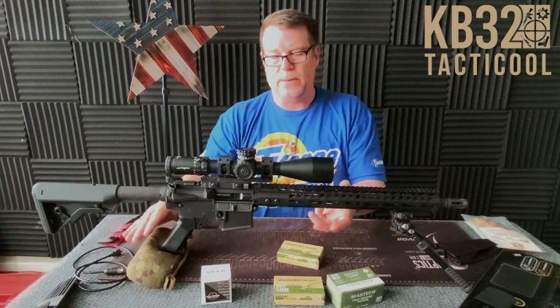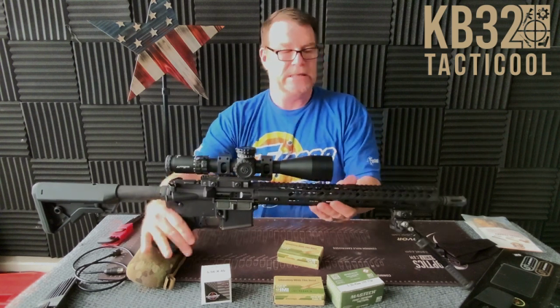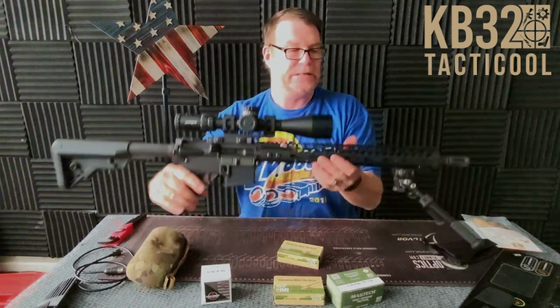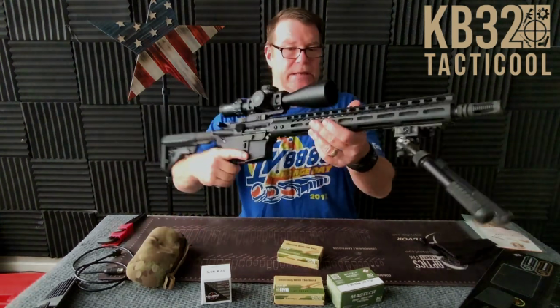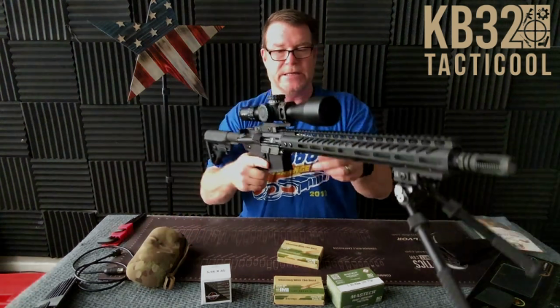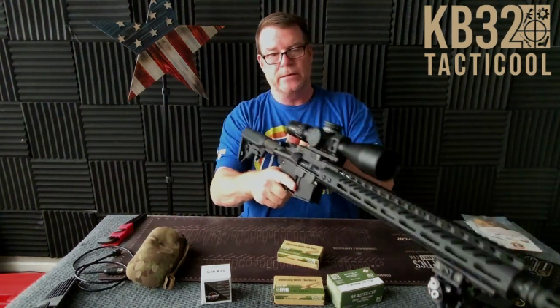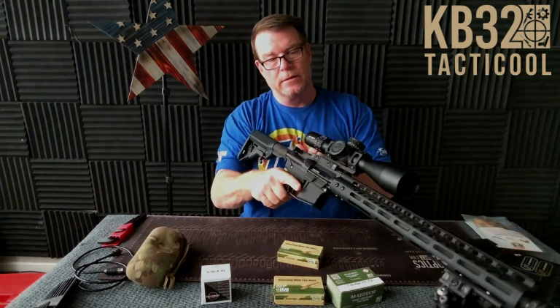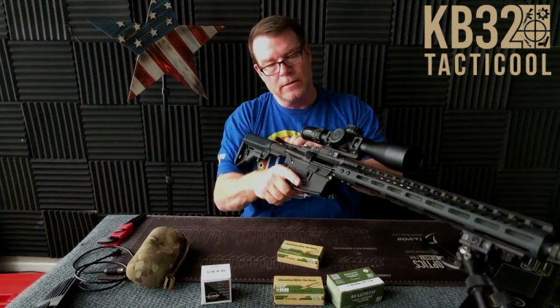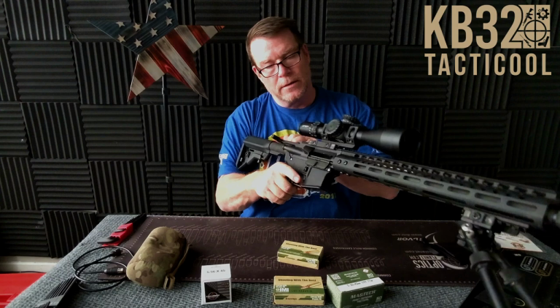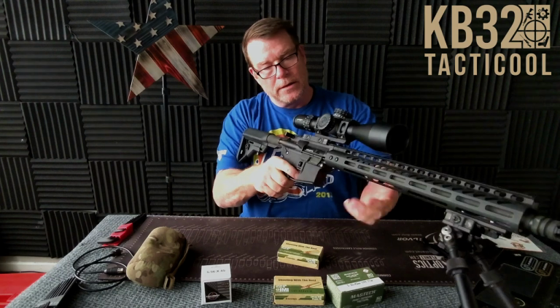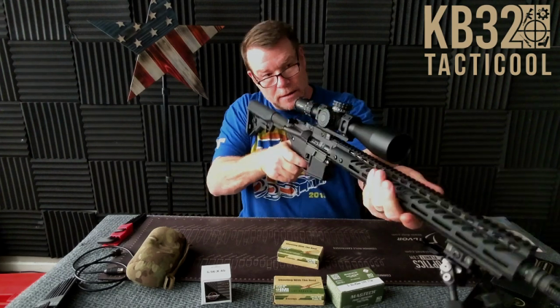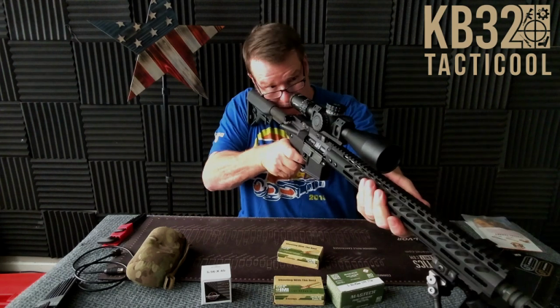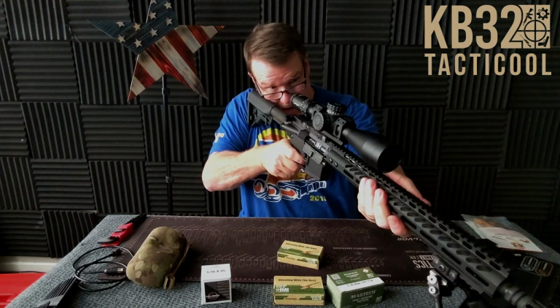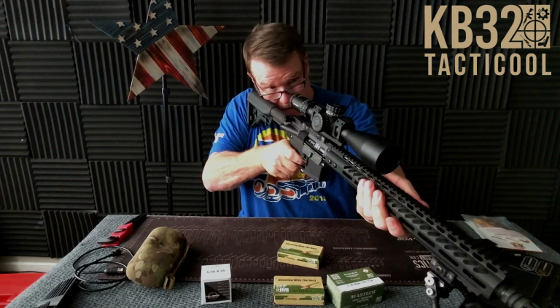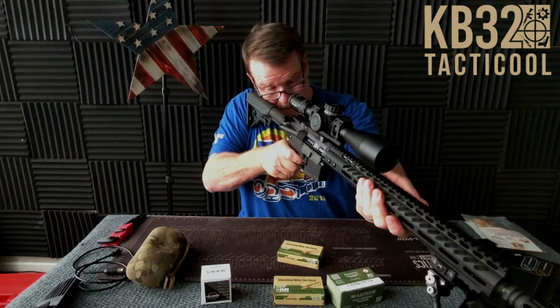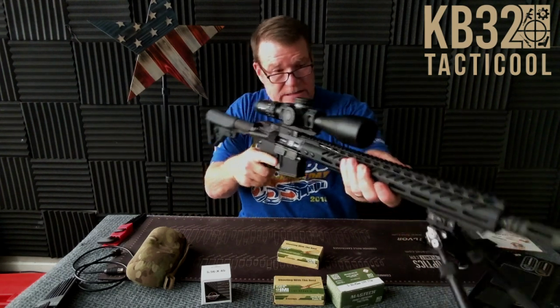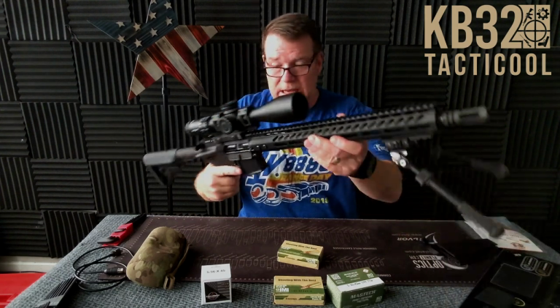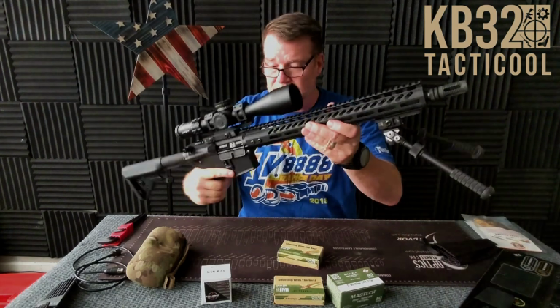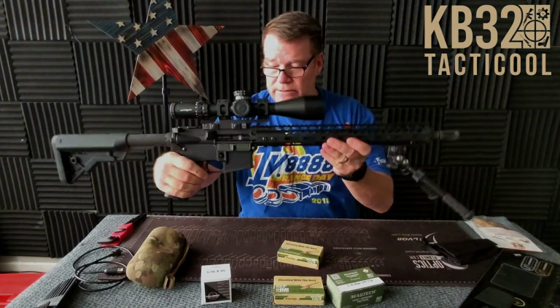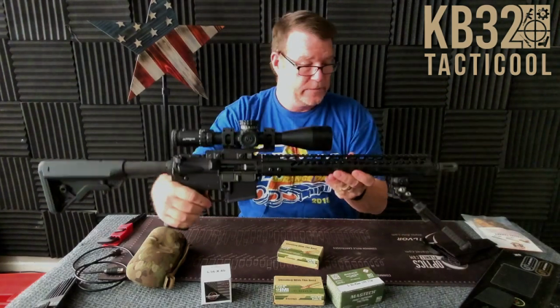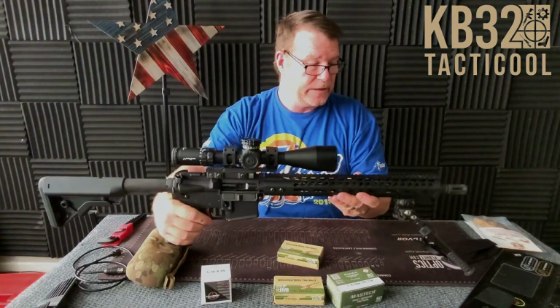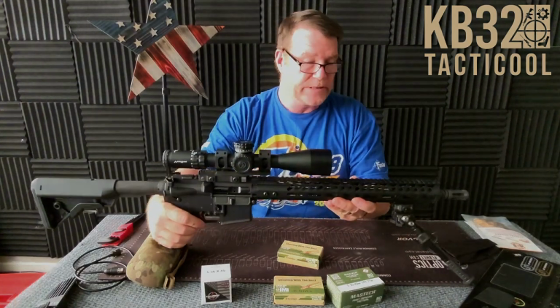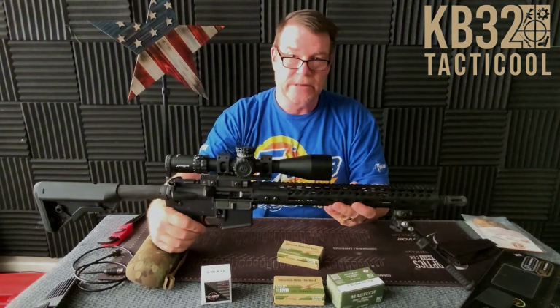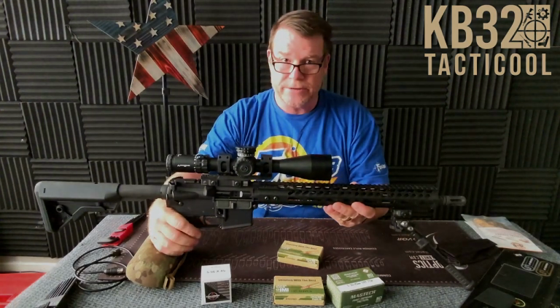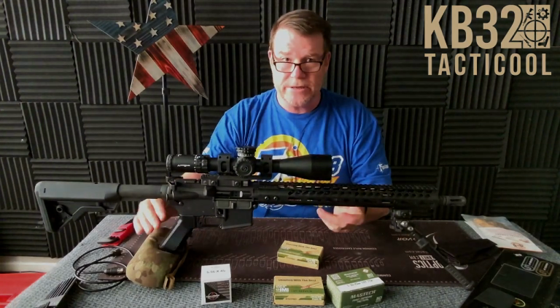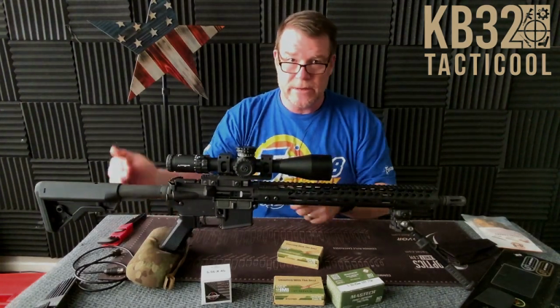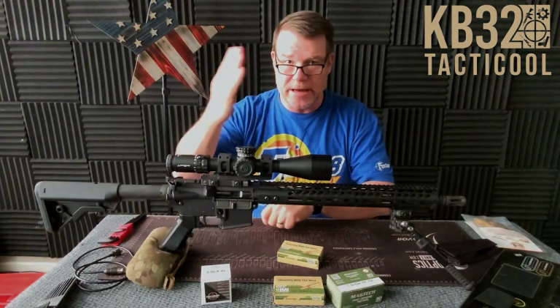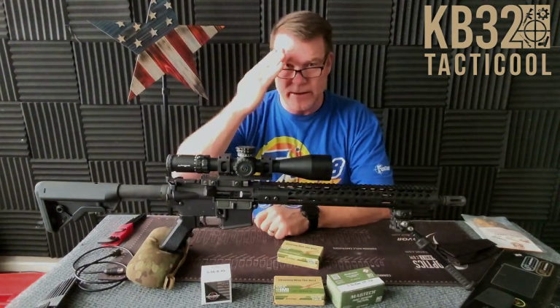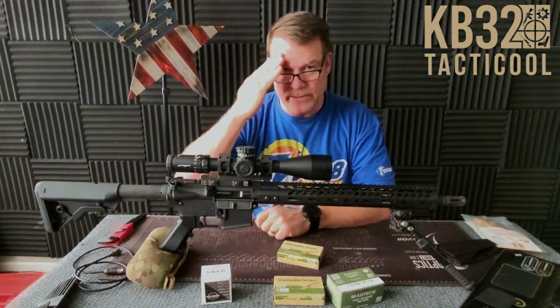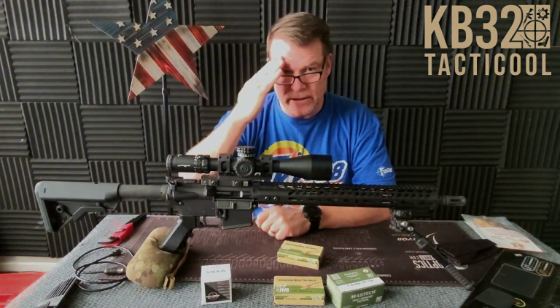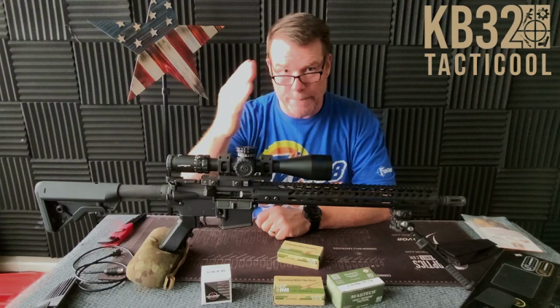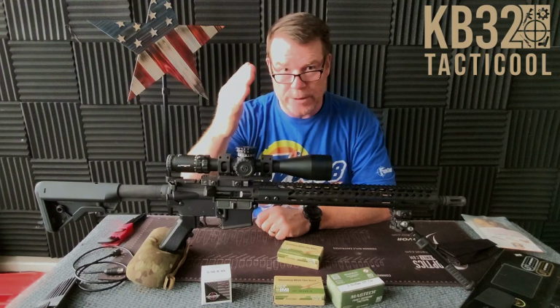I can't wait to get this thing out and test it. Not bad, and it's not heavy either. Very nice. KB32, I'm out of here. Y'all be good.